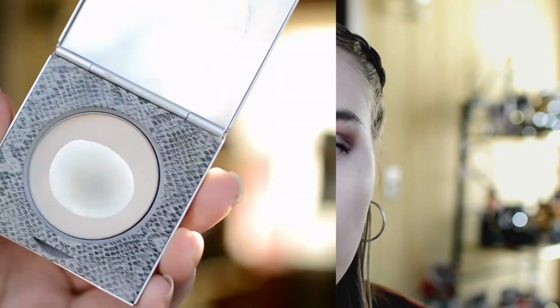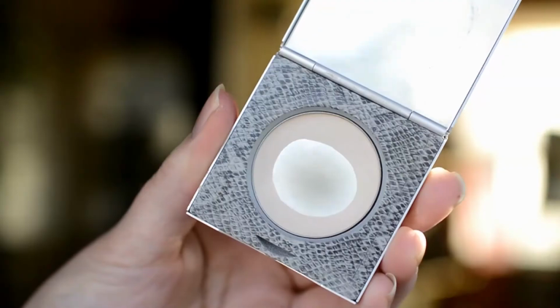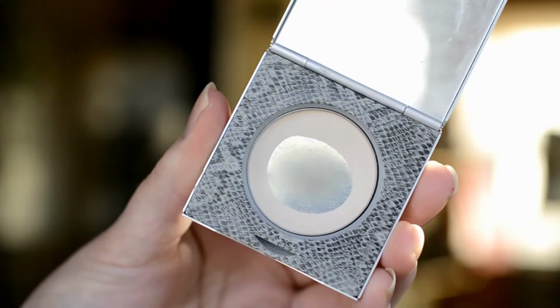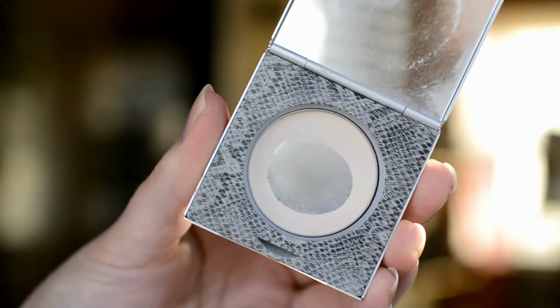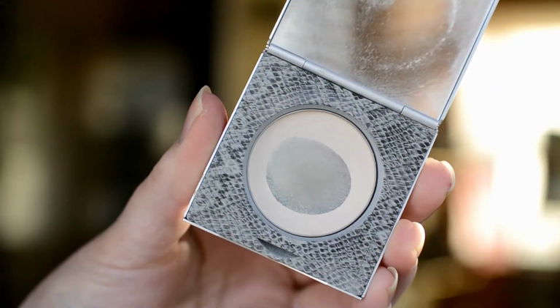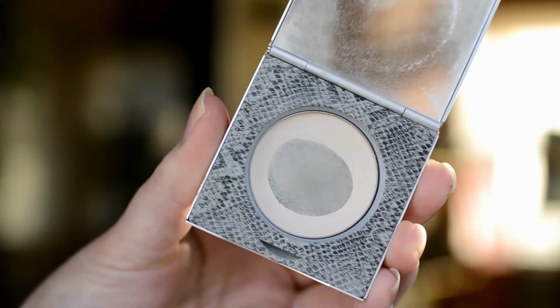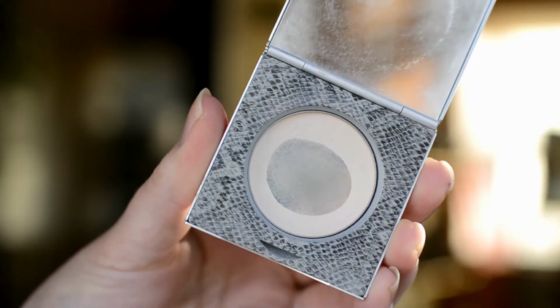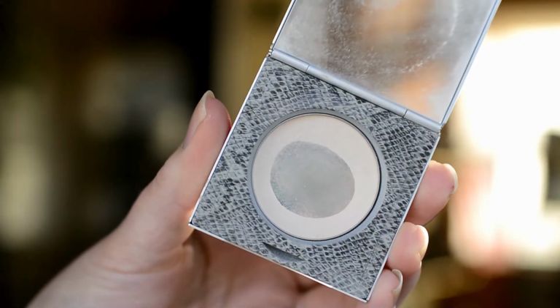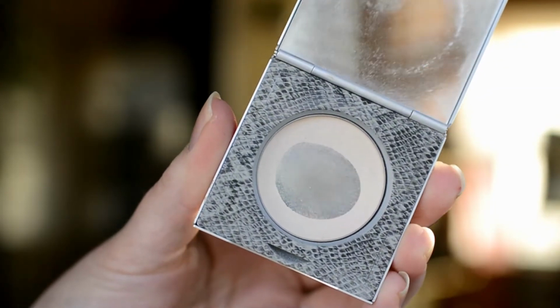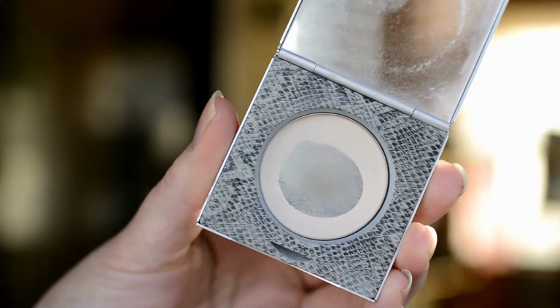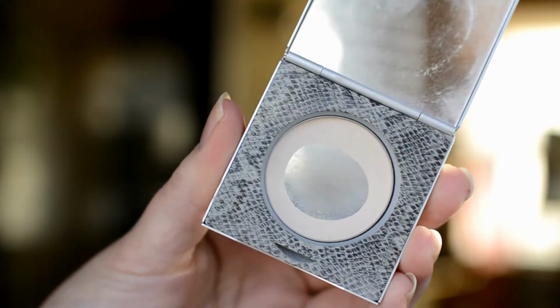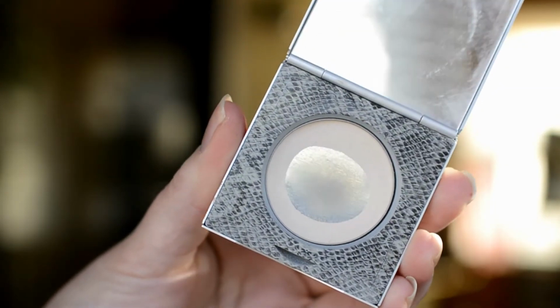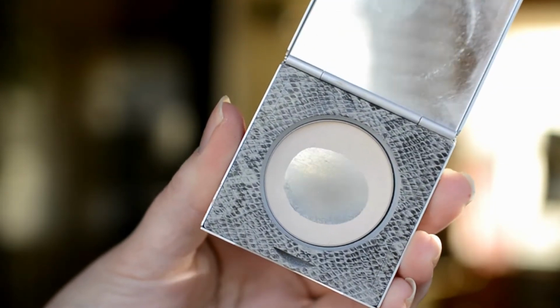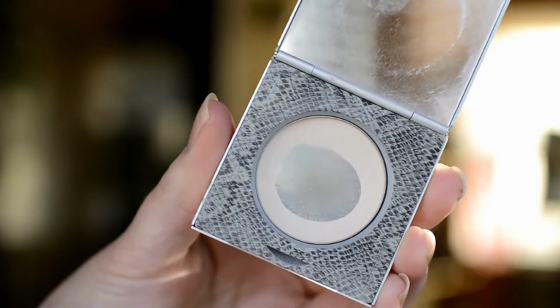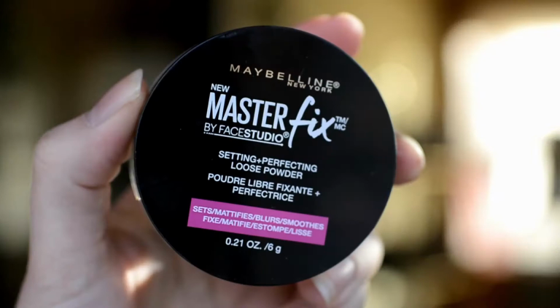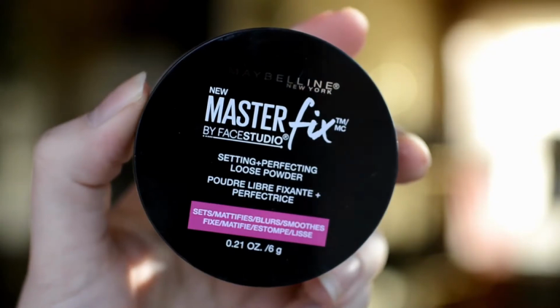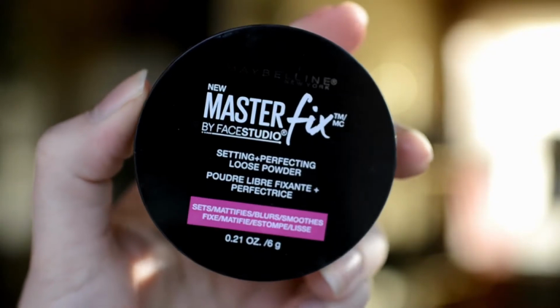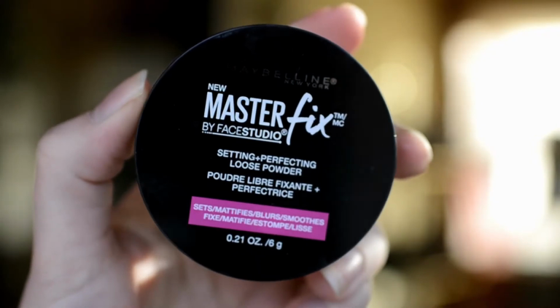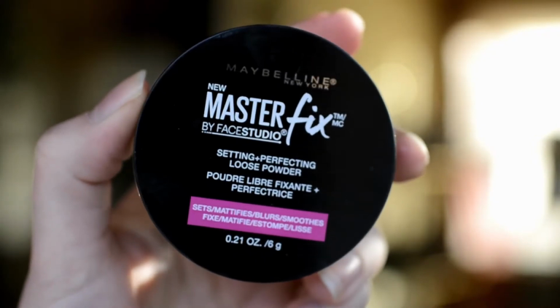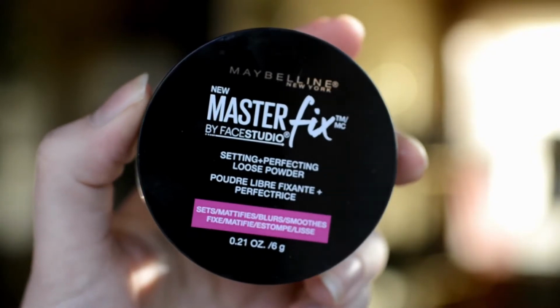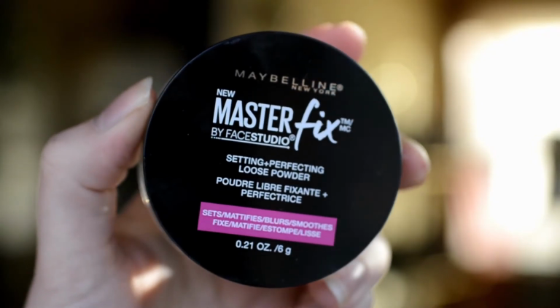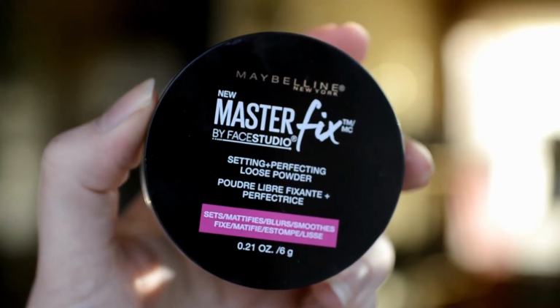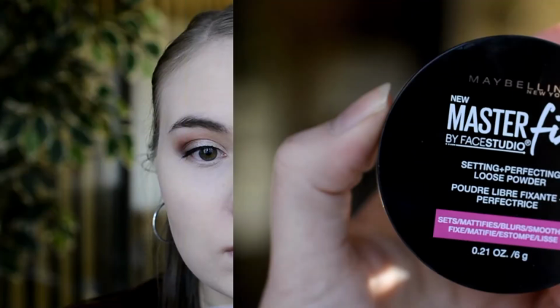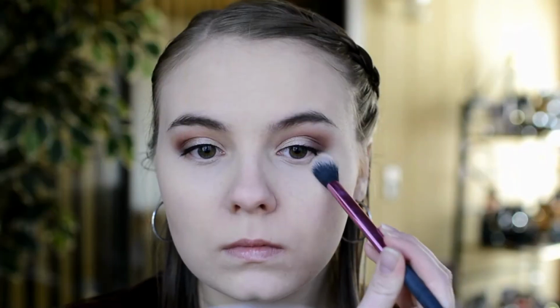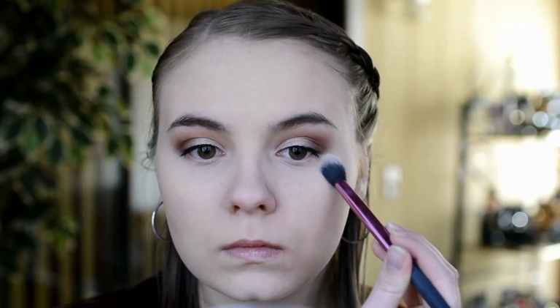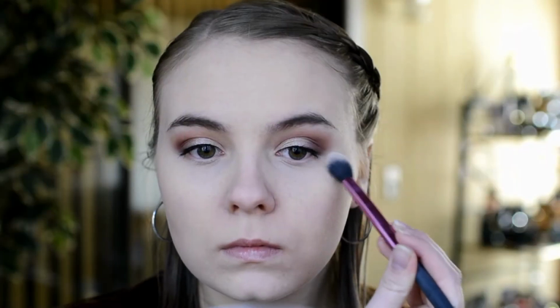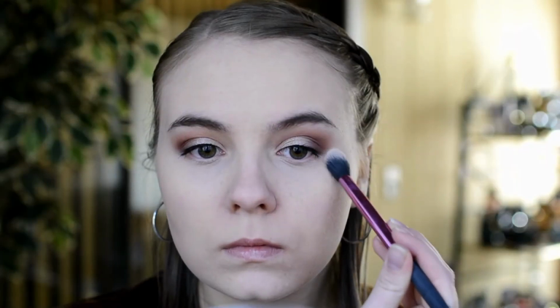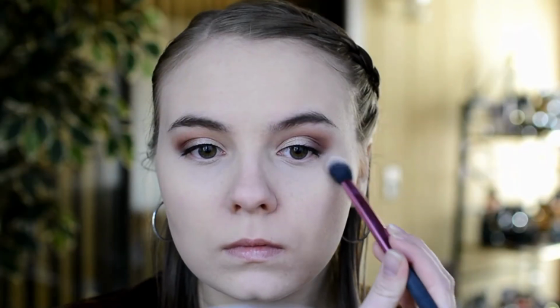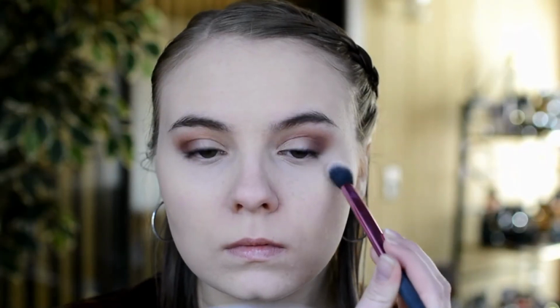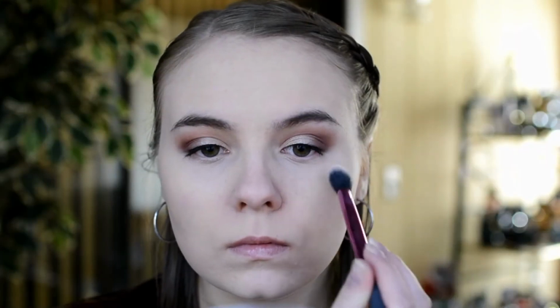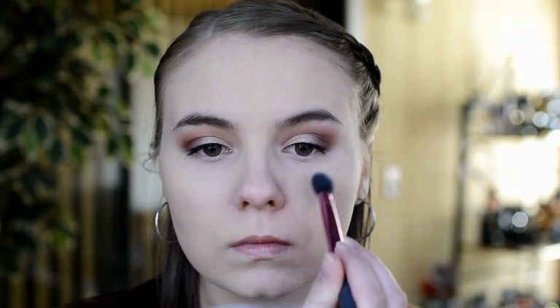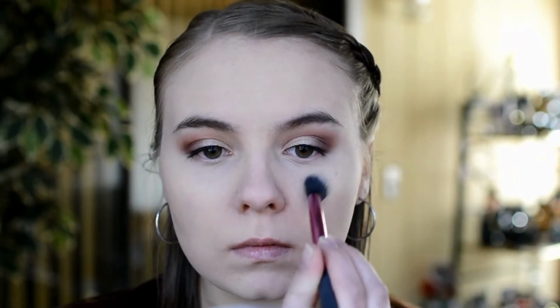Now I'm going to set my under eyes with the Smelly Beauty Eye Light Pressed Powder, and then I'm going to set my face with the Maybelline Master Fix Loose Powder.